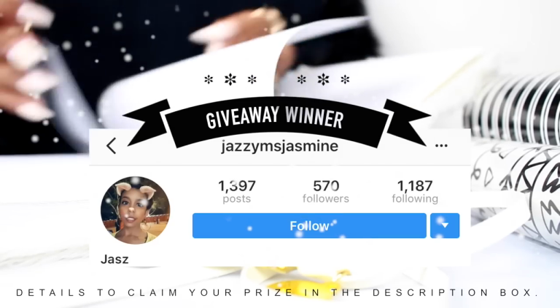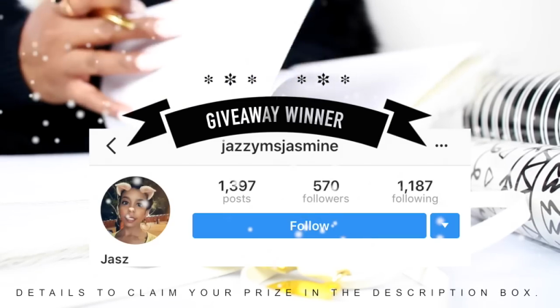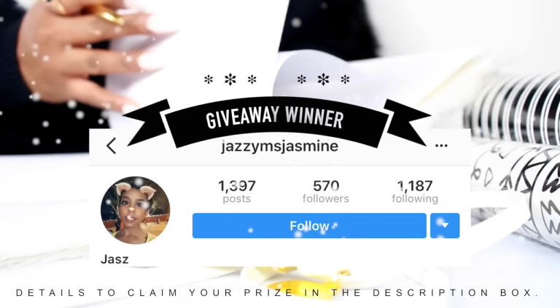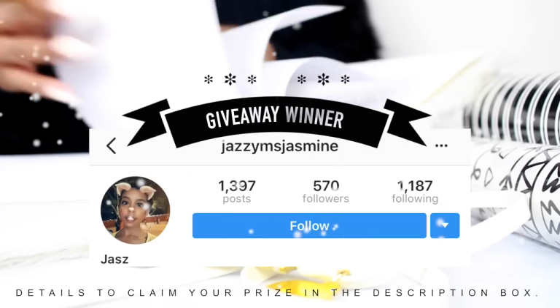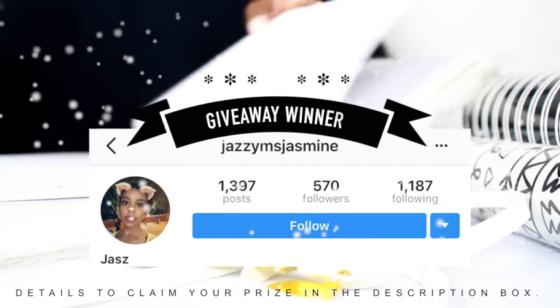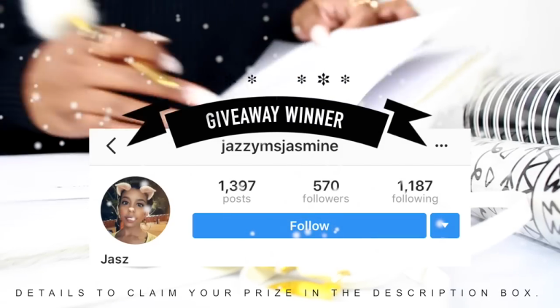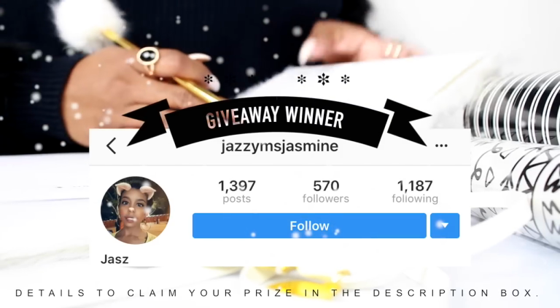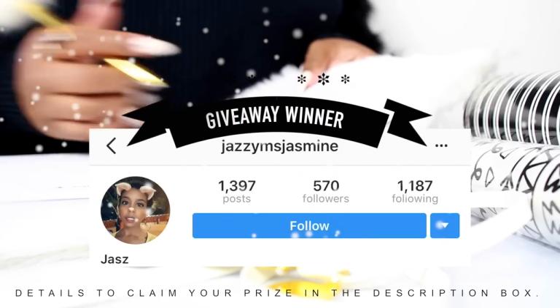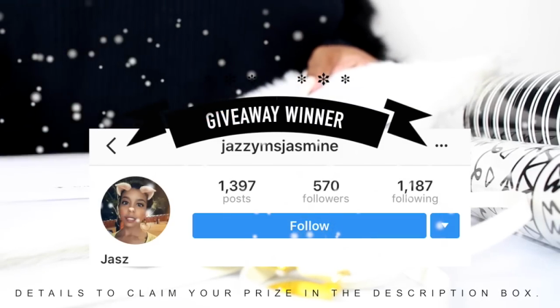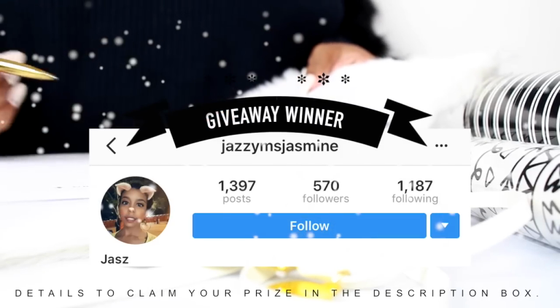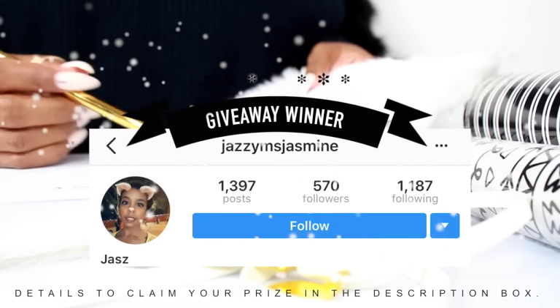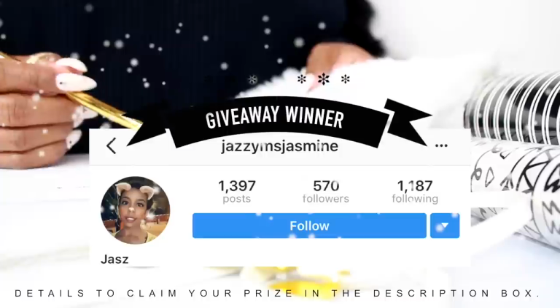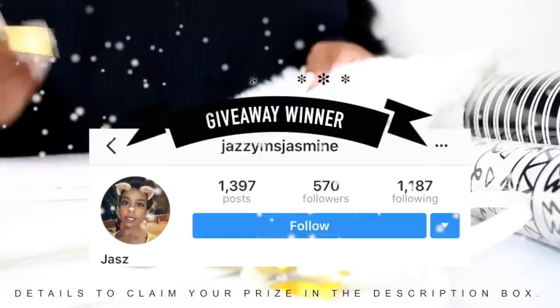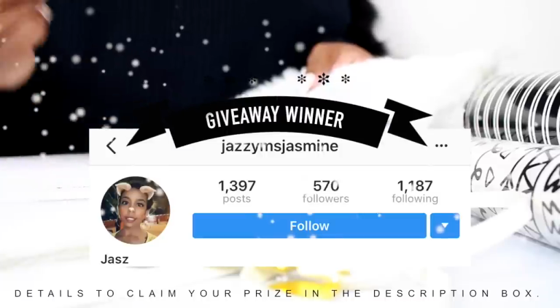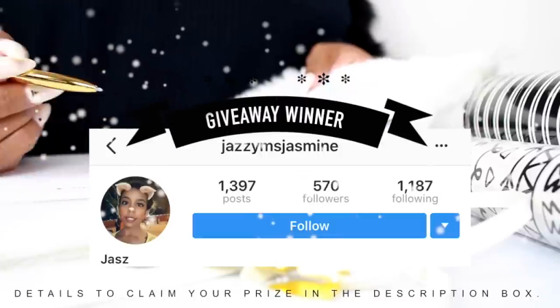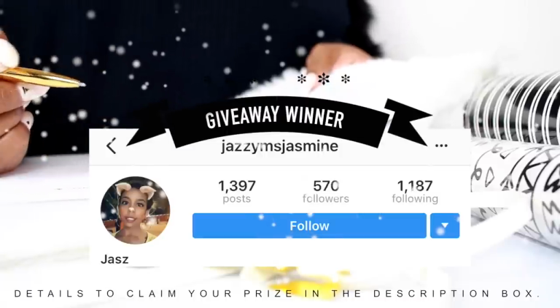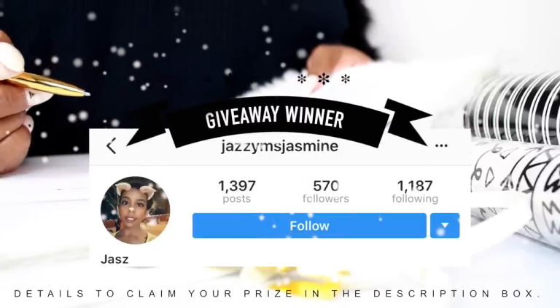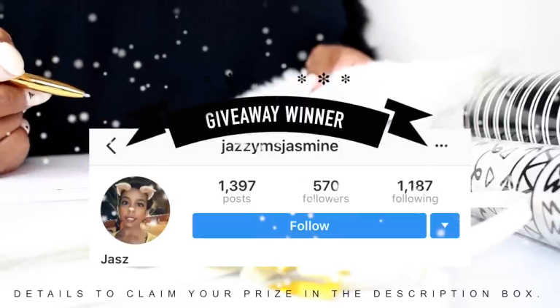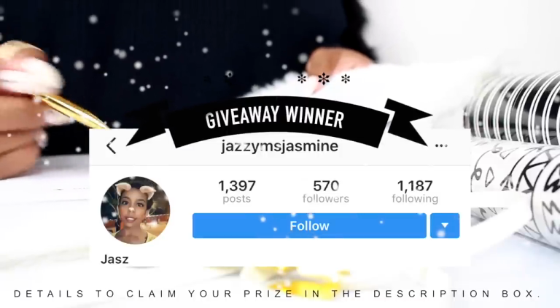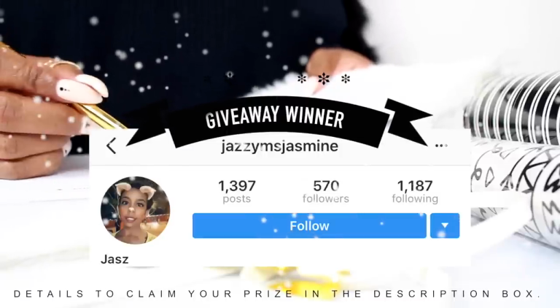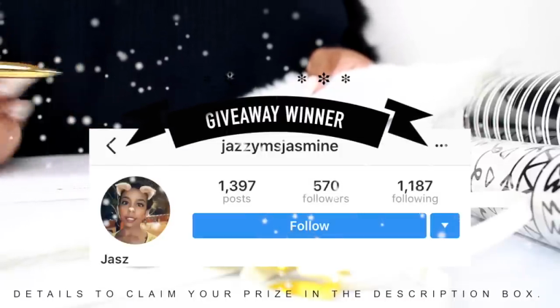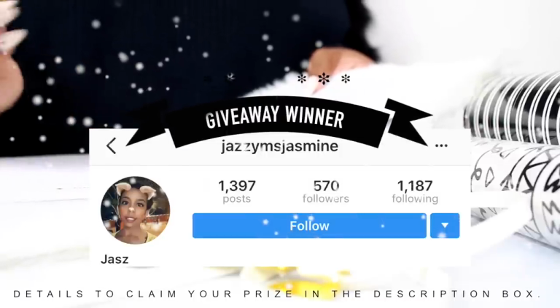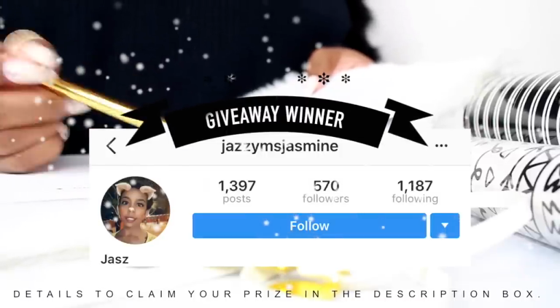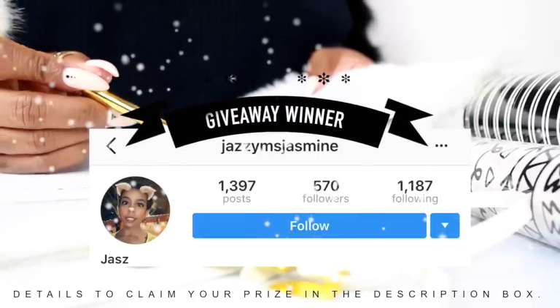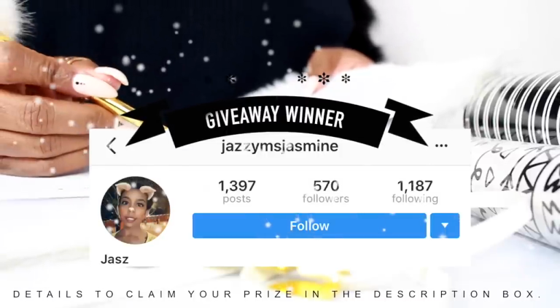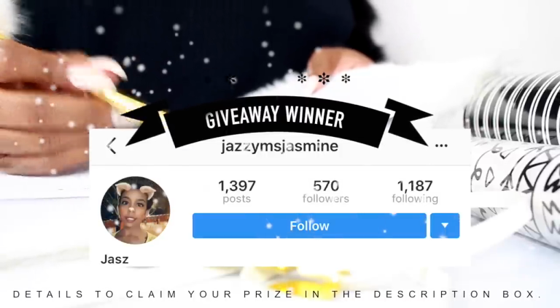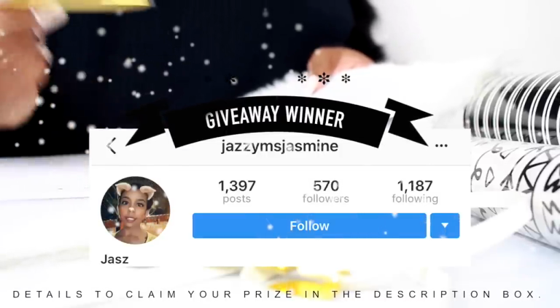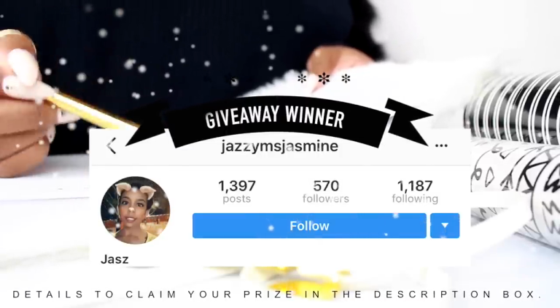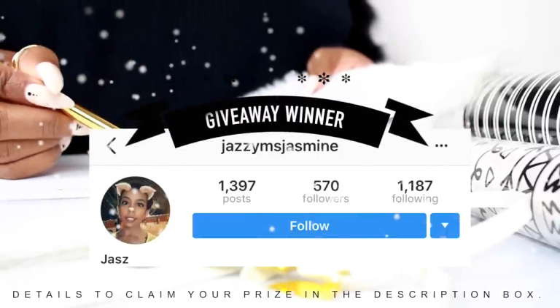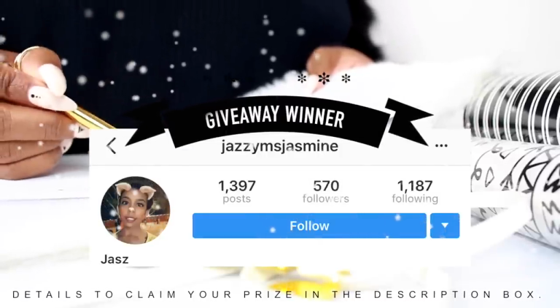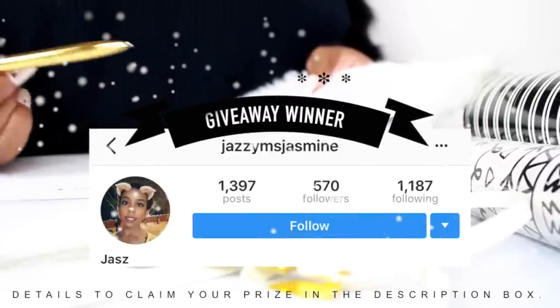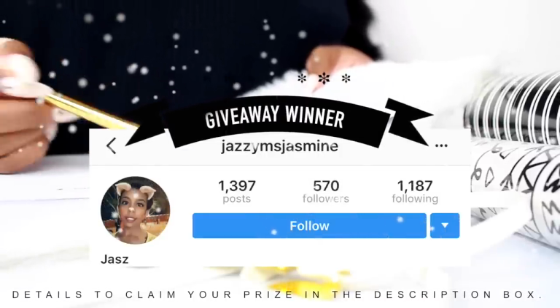Surprise — we have a winner for the first giveaway, which was on Instagram. Congratulations to a jazzy Ms. Jasmine! Claim your prize — all the details are in the description box. Congratulations!